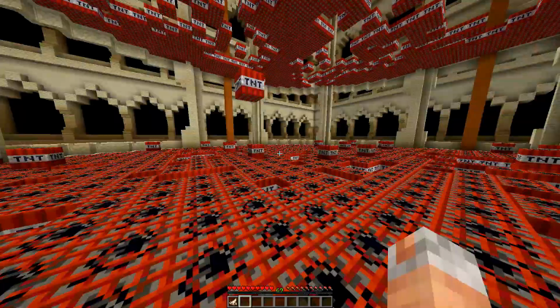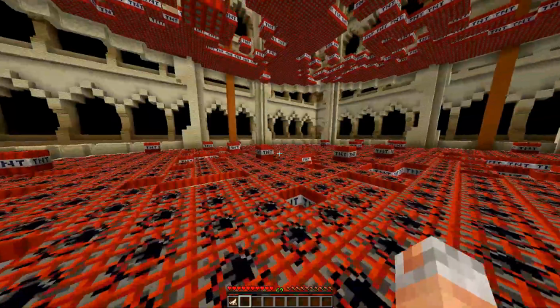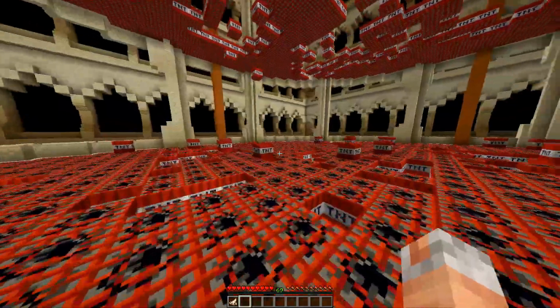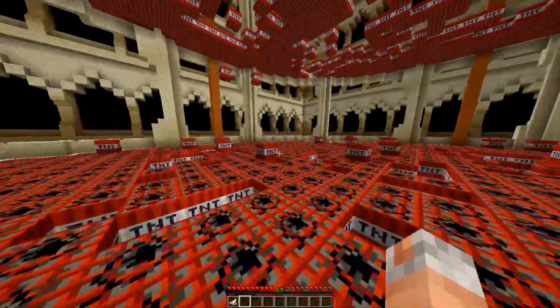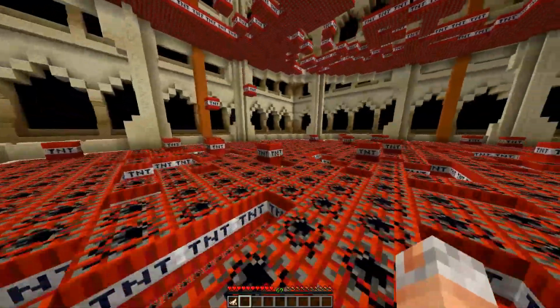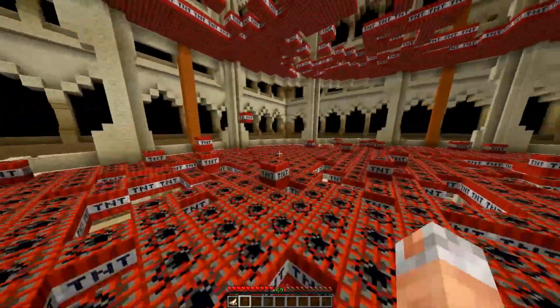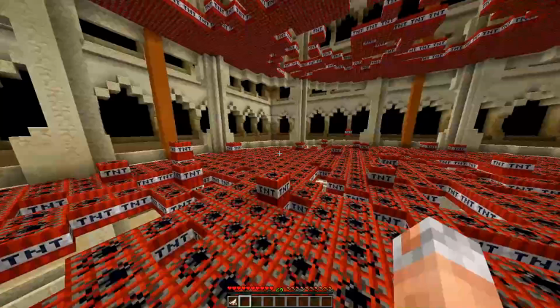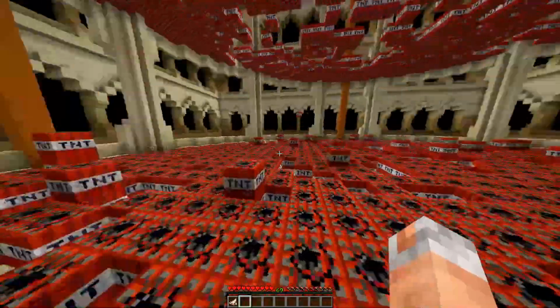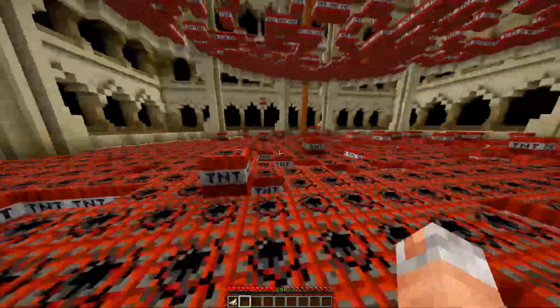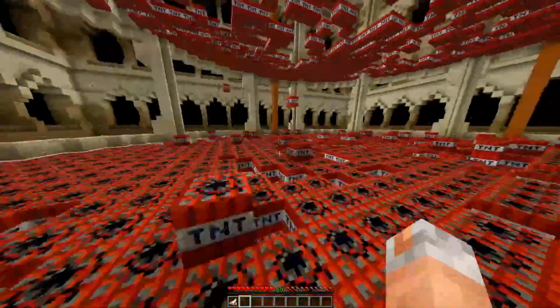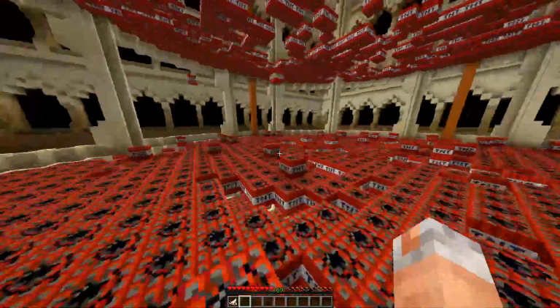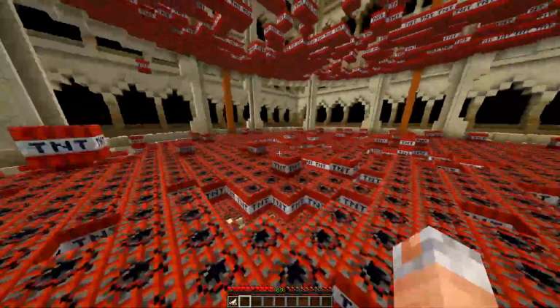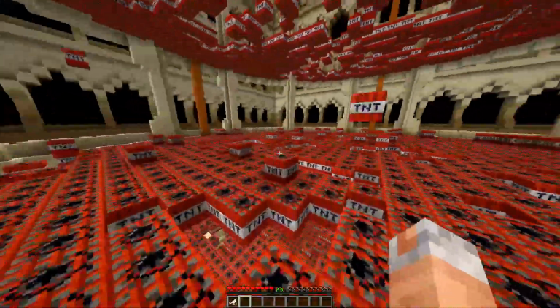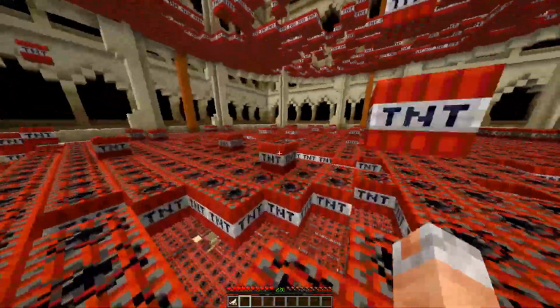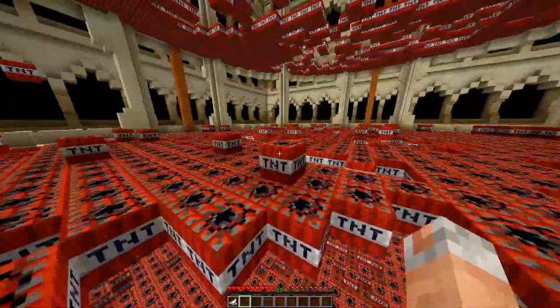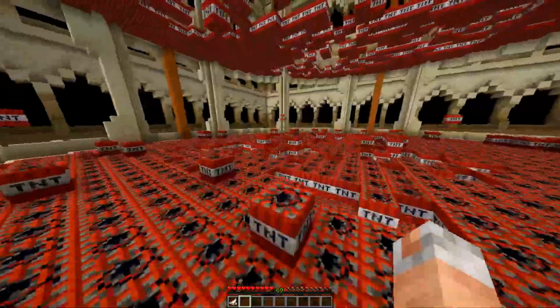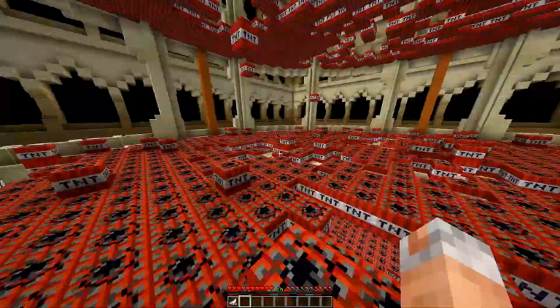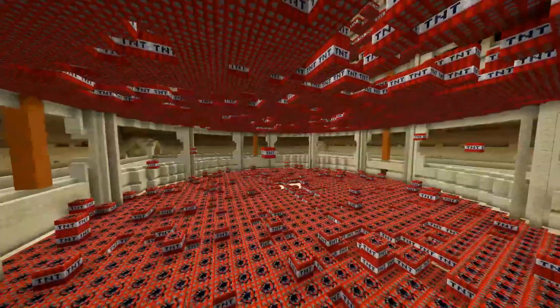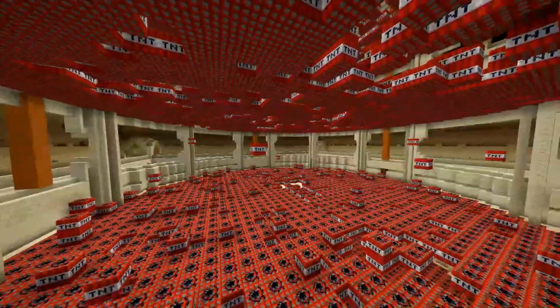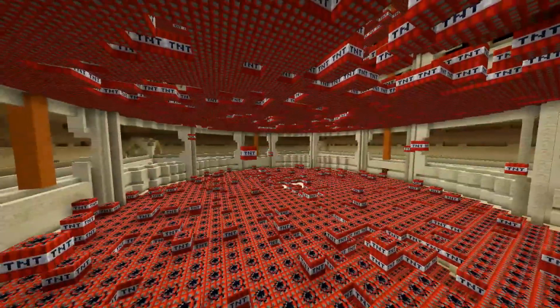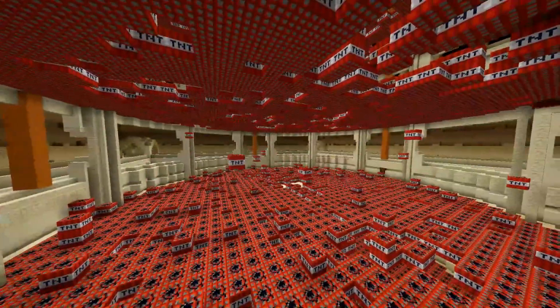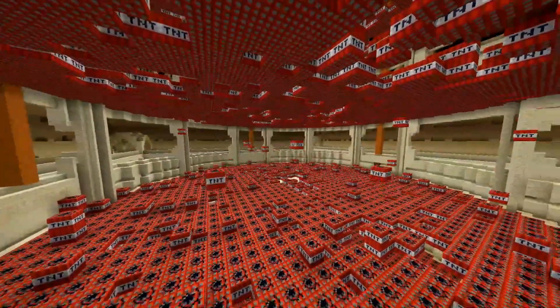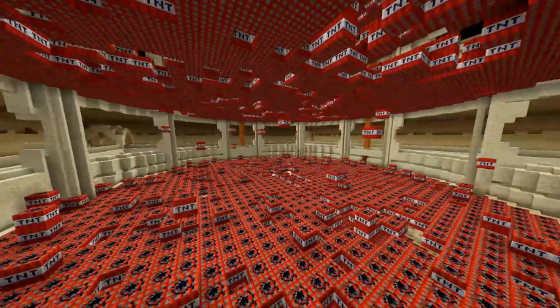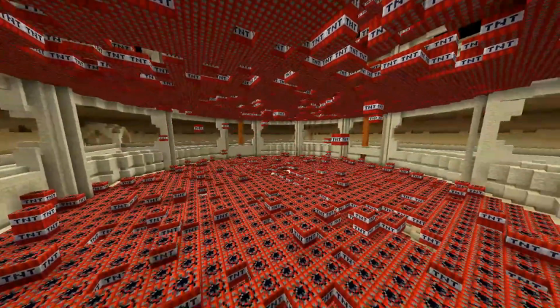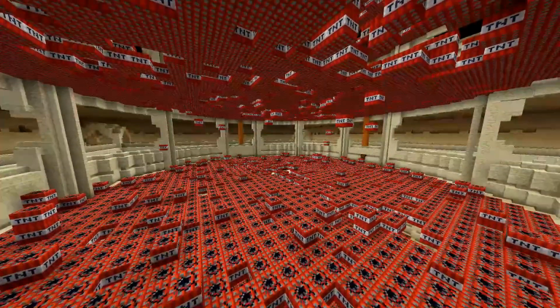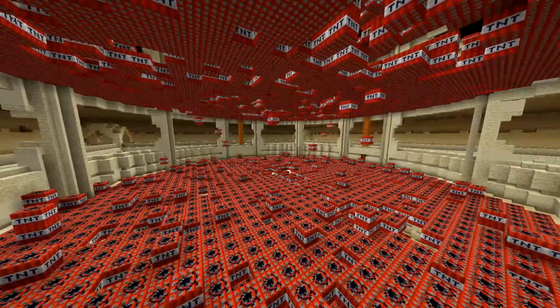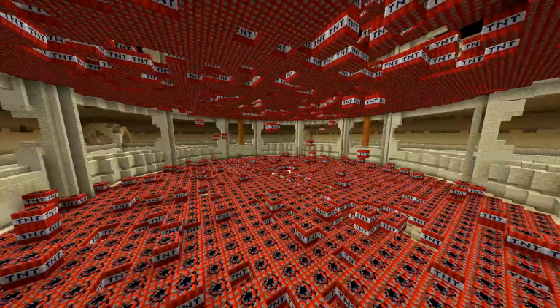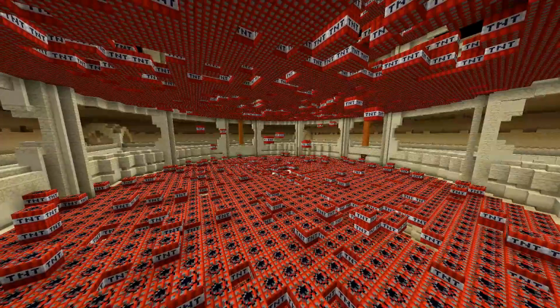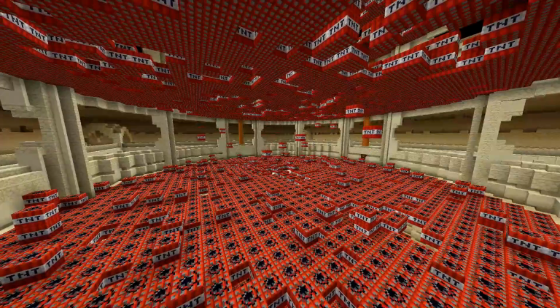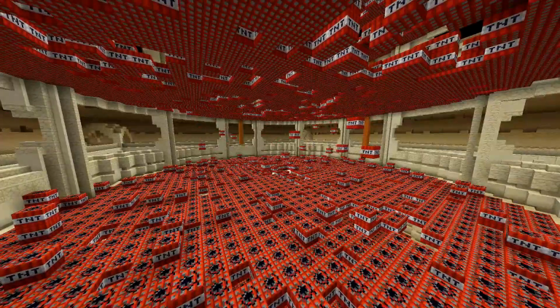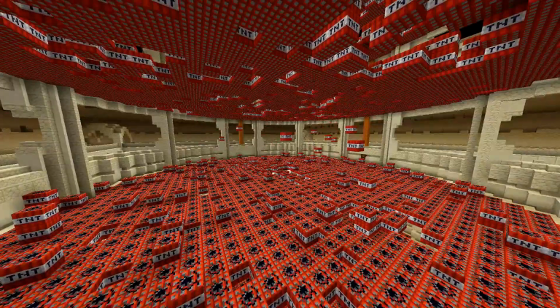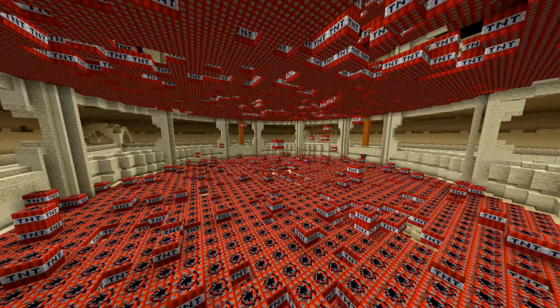Shuffle: TNT blocks around the arena will randomly start to jump and shuffle themselves. Pretty funny if you ask me.